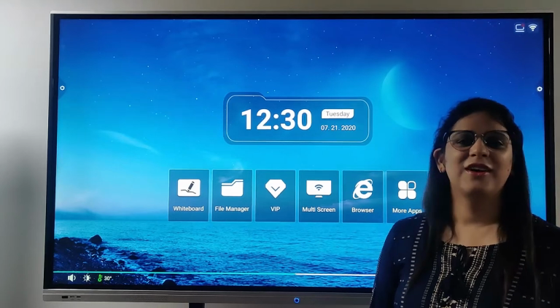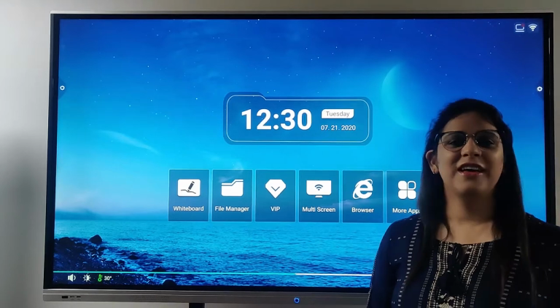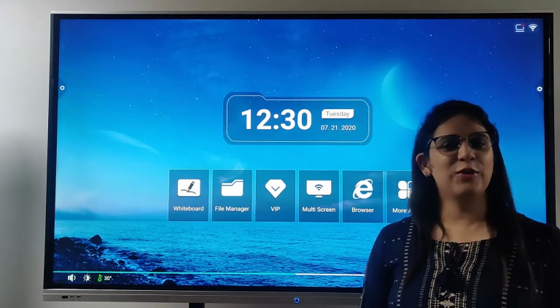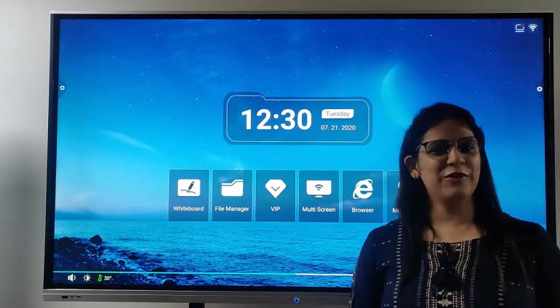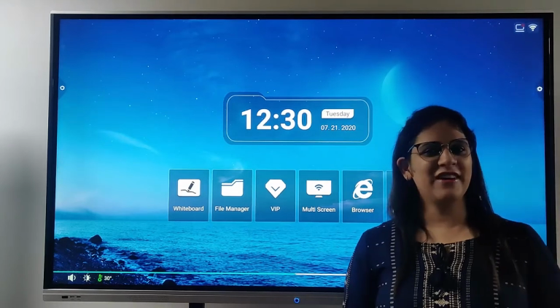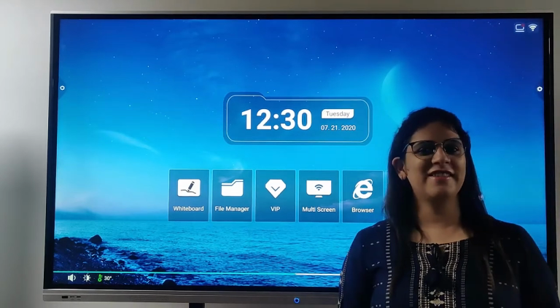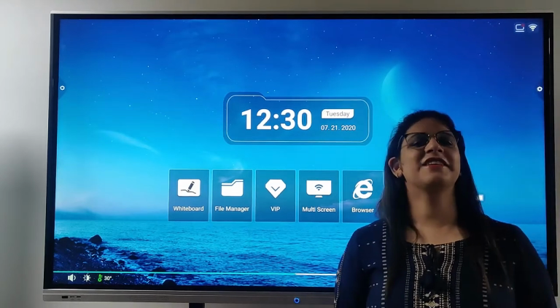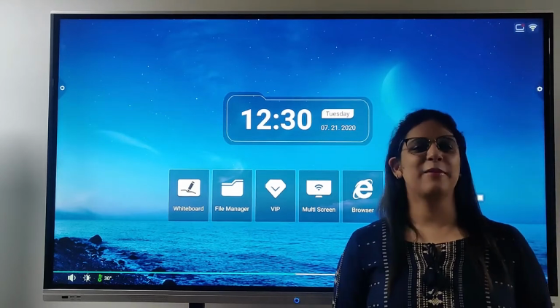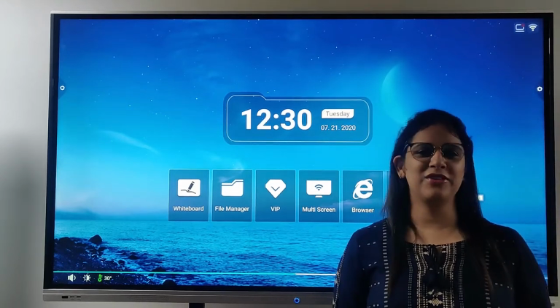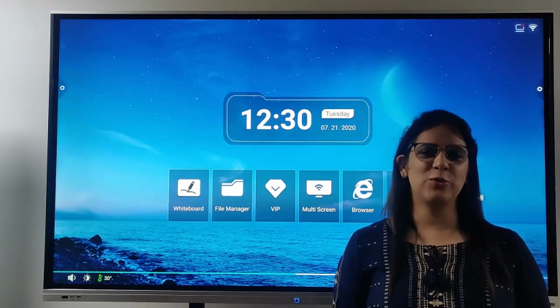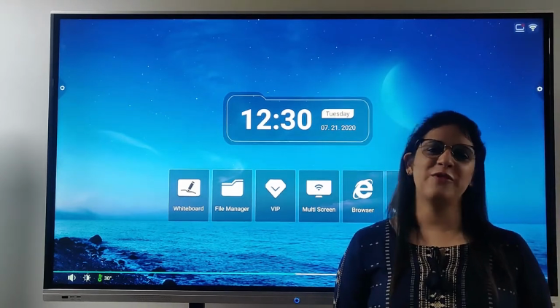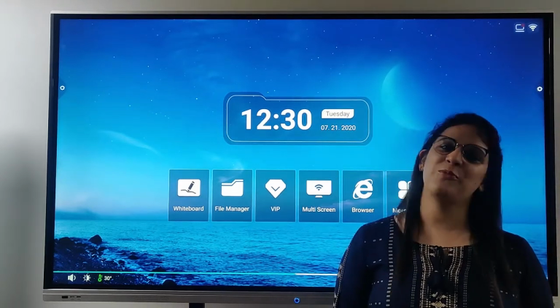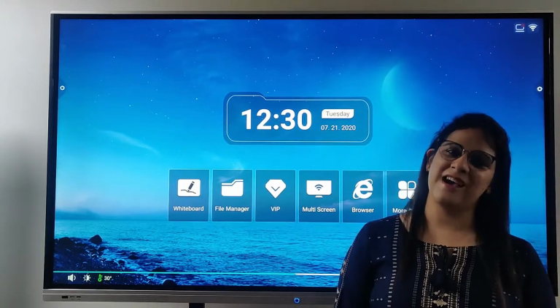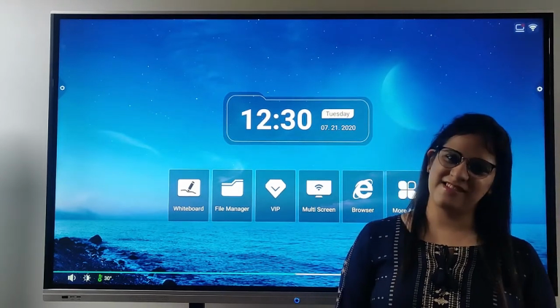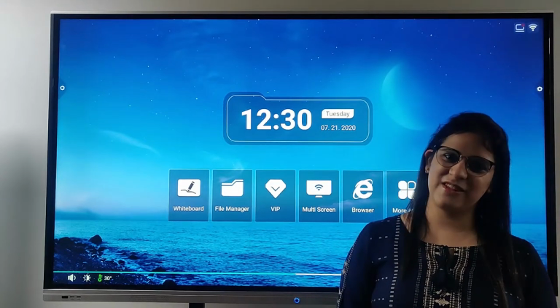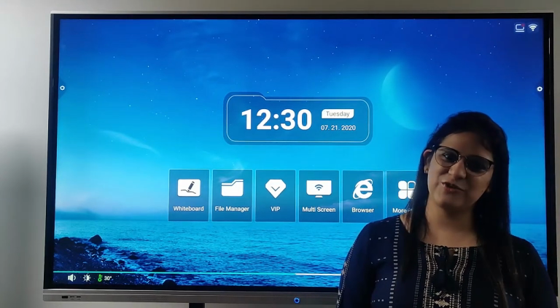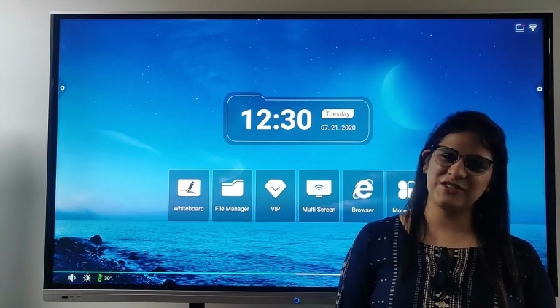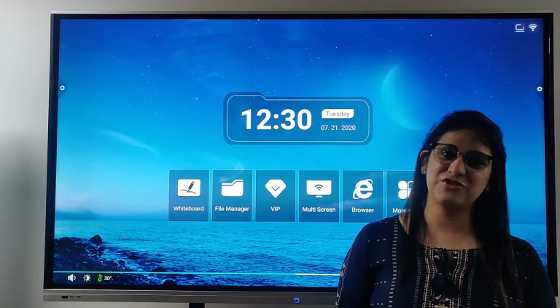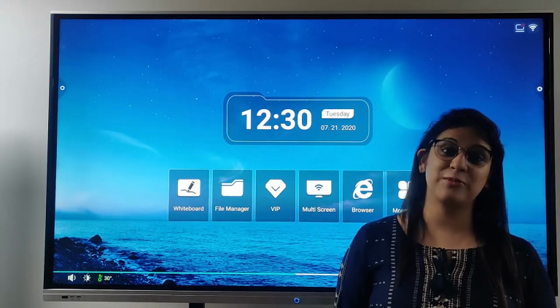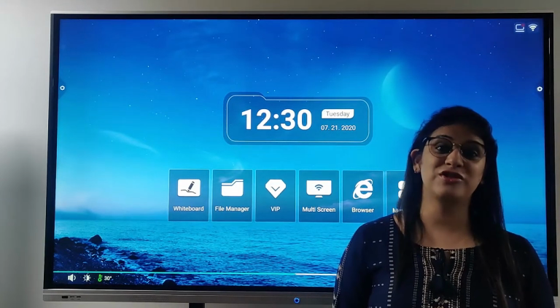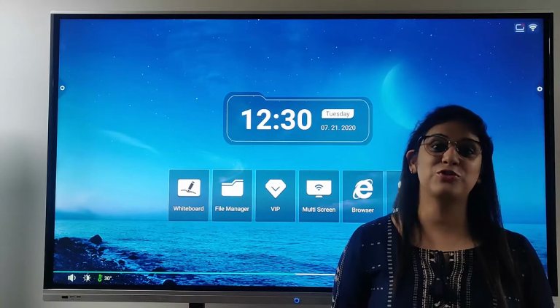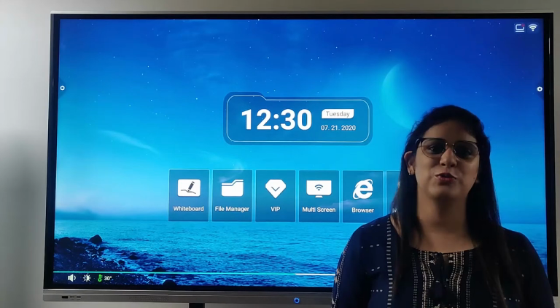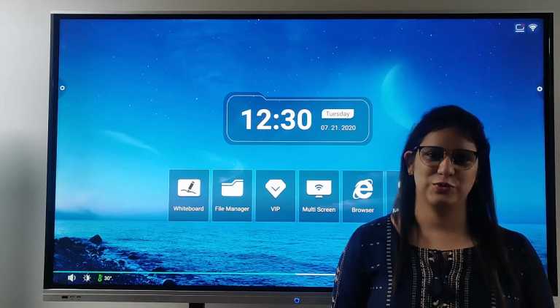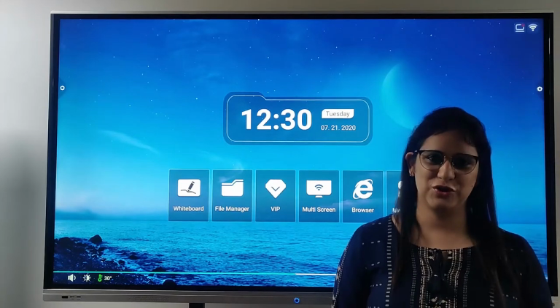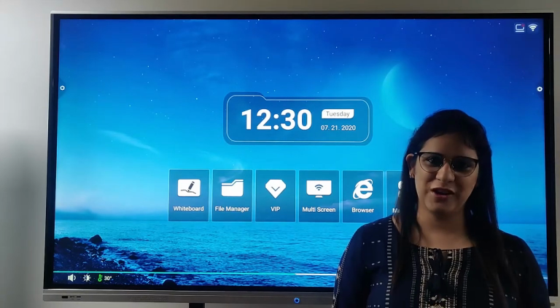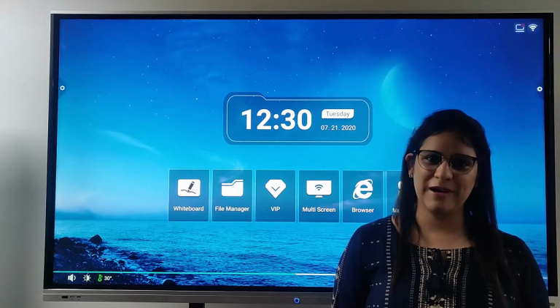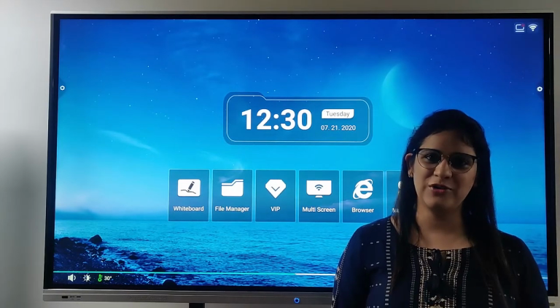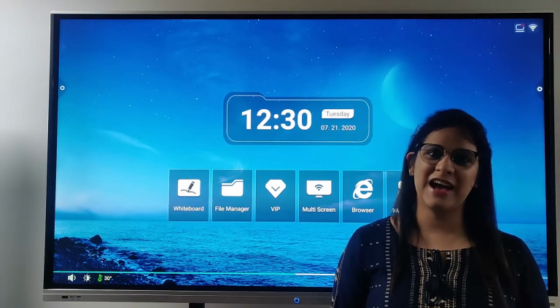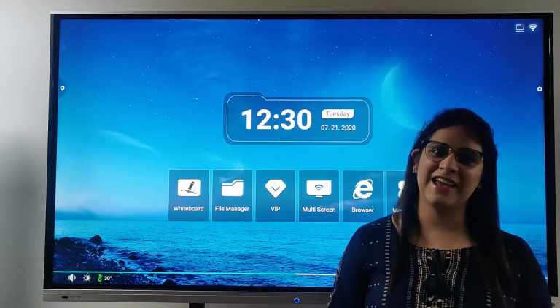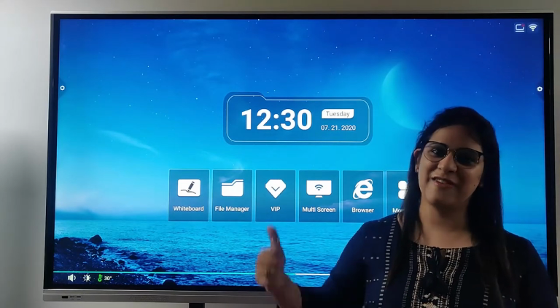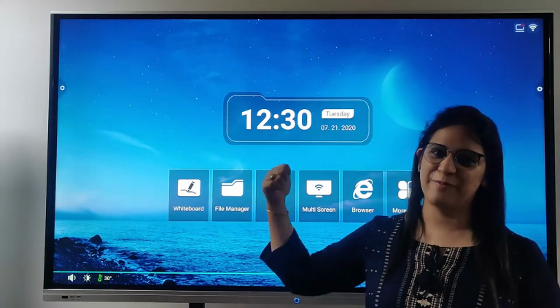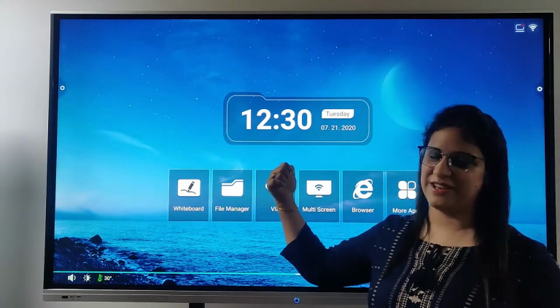Hello everyone, this is Yamini Chopra from Arsic Solution. Today I am going to talk about IFPD.